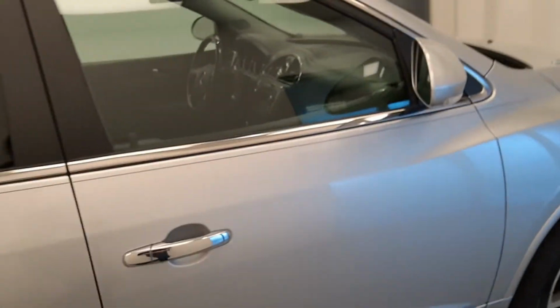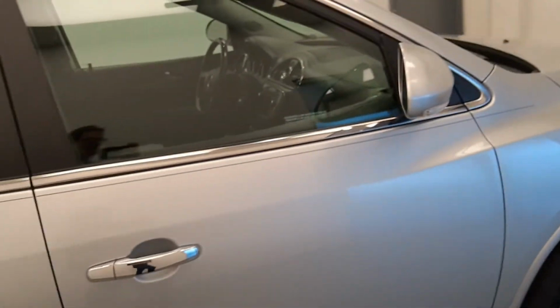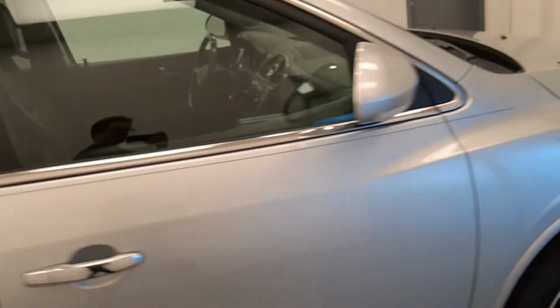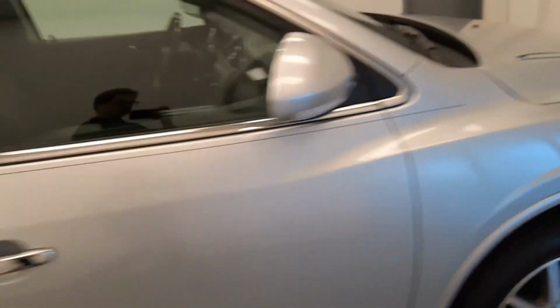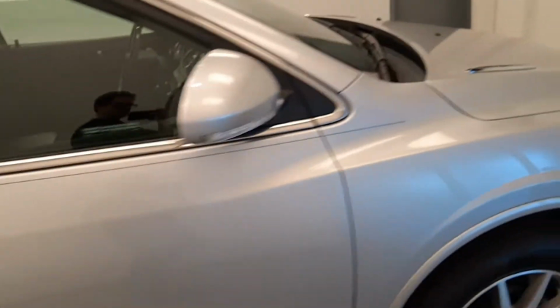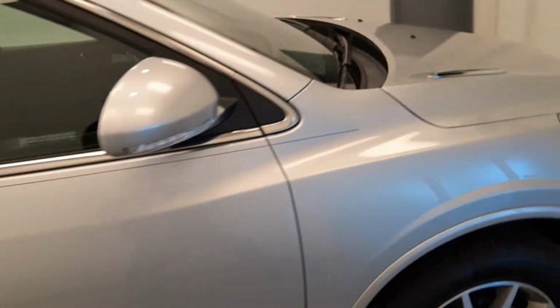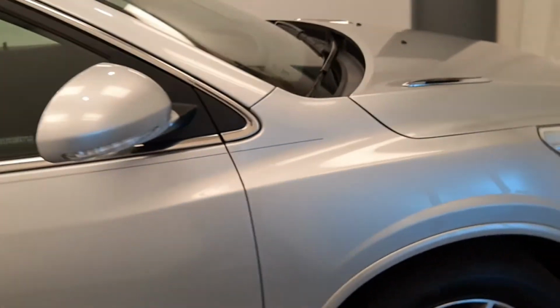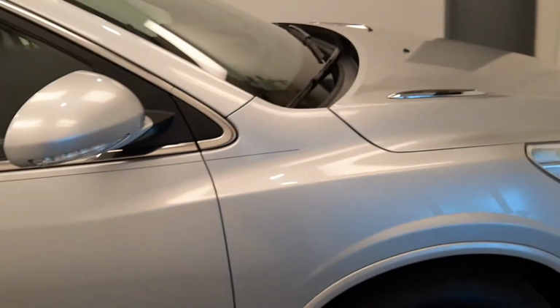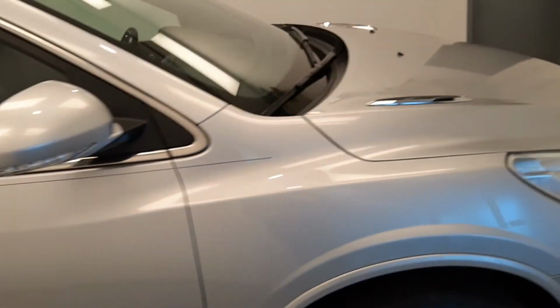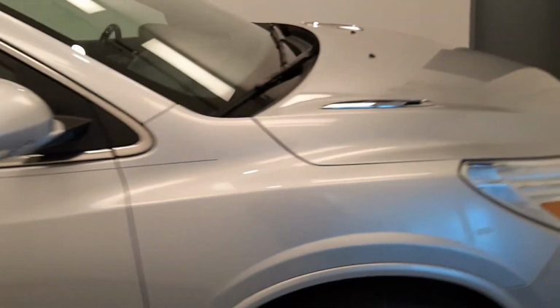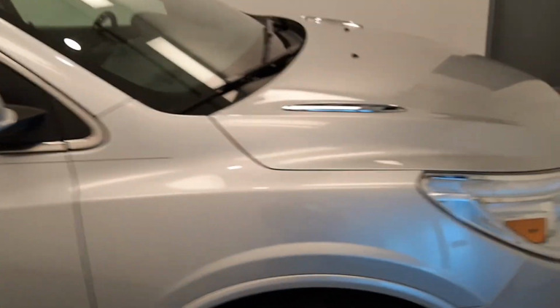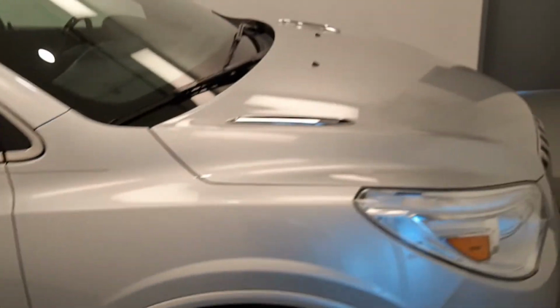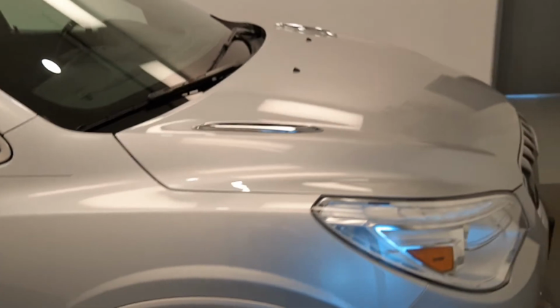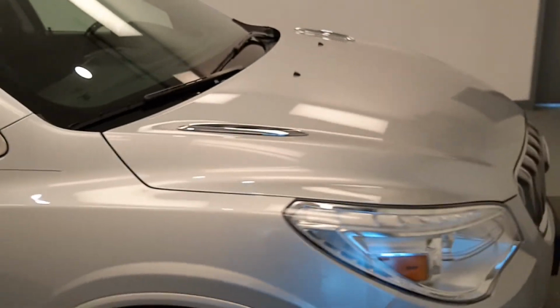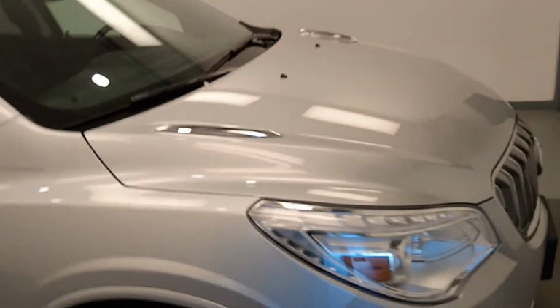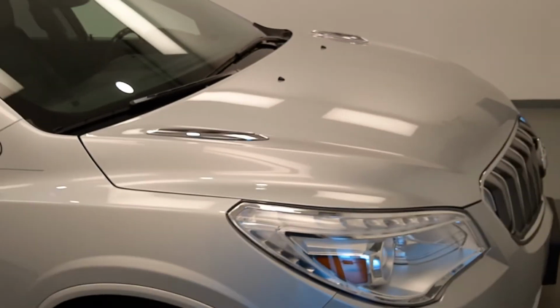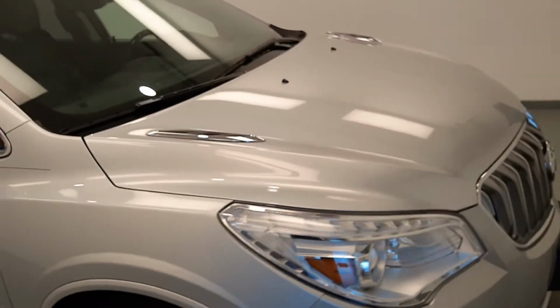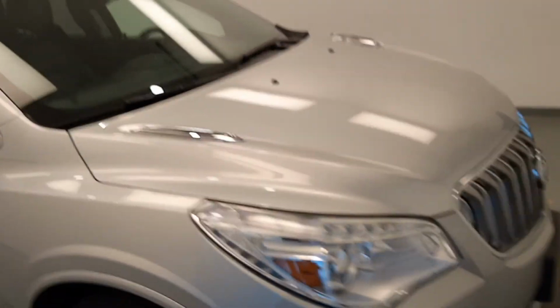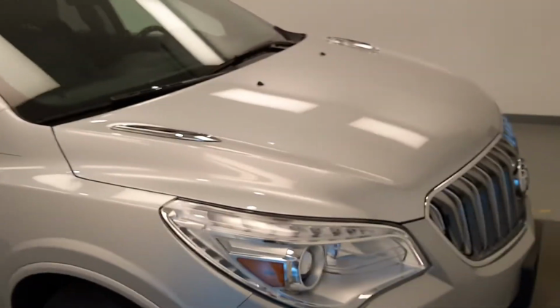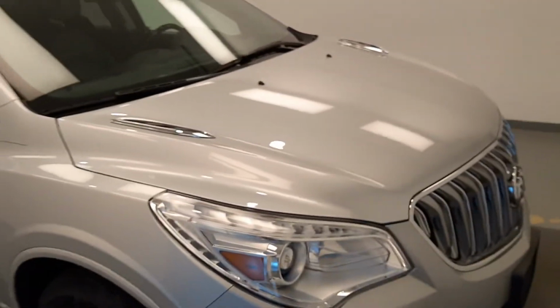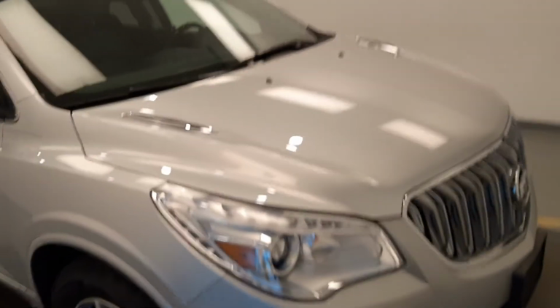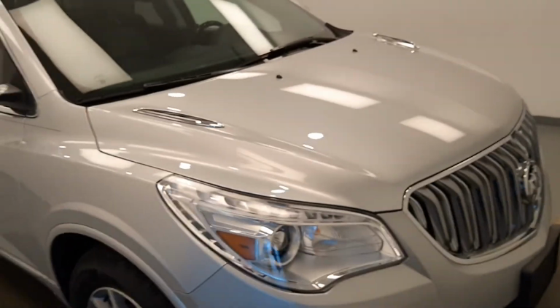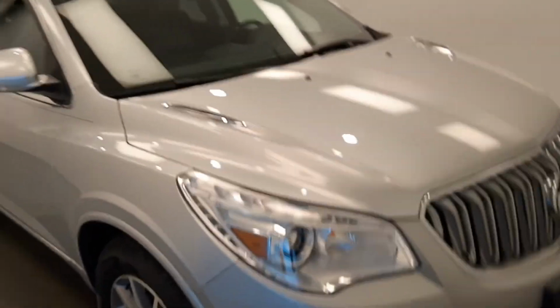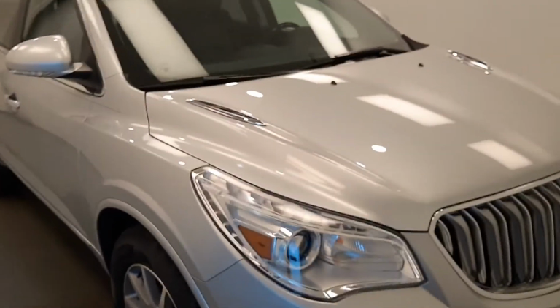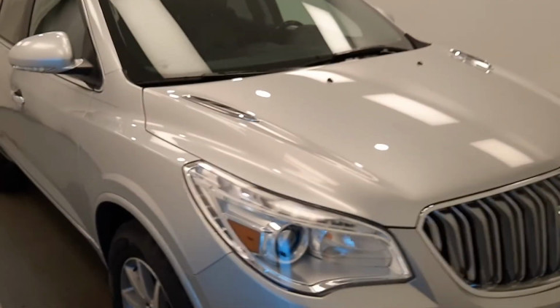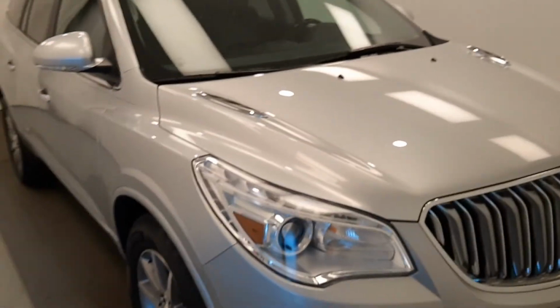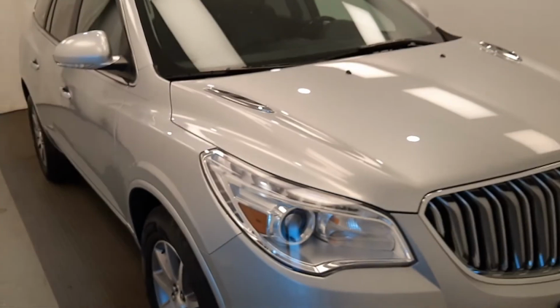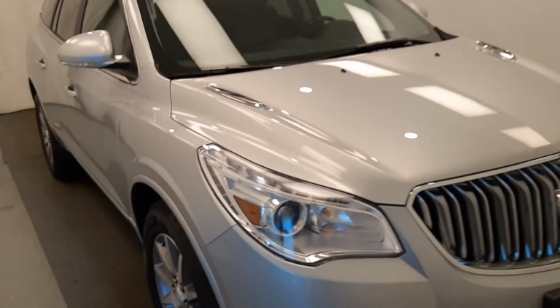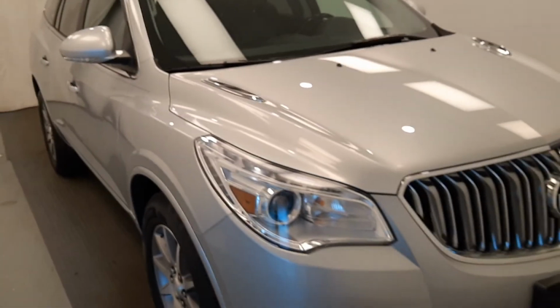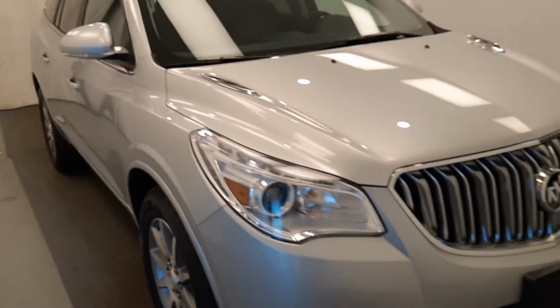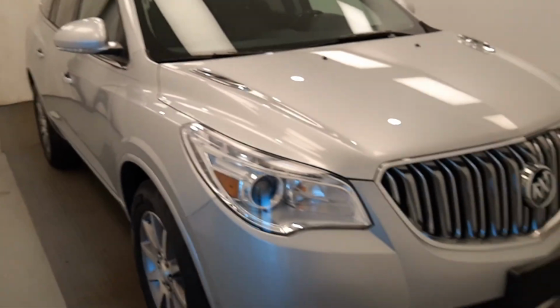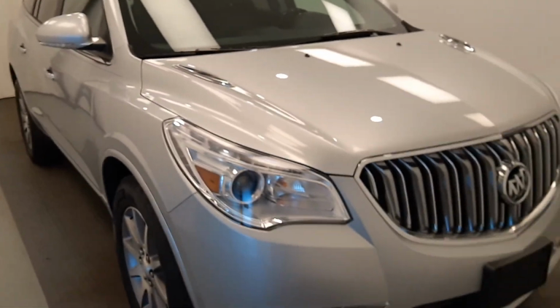Unit 216722, 2015 Buick Enclave, fully leathered, very nice in silver metallic.